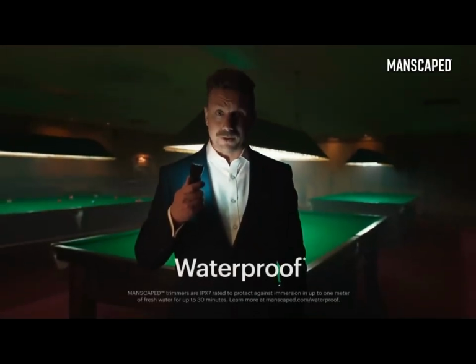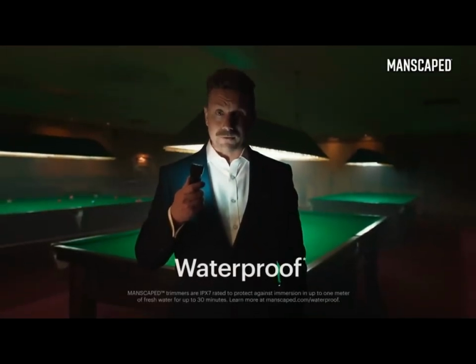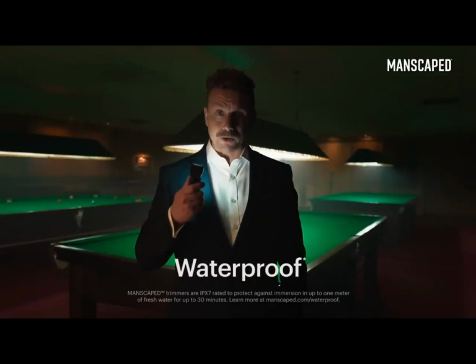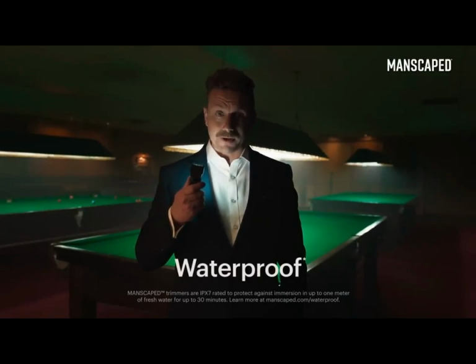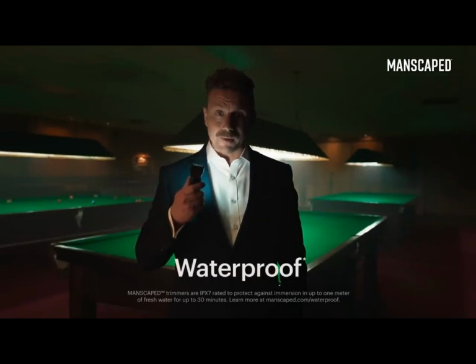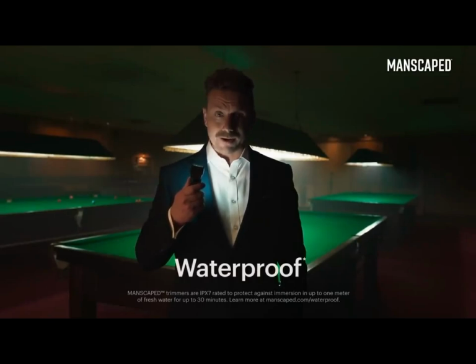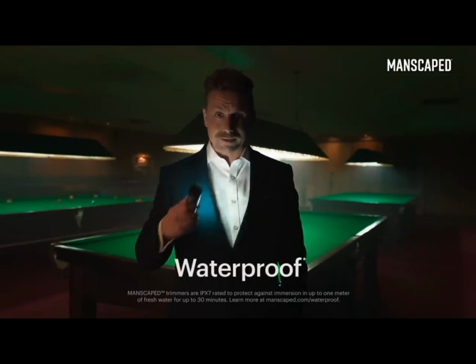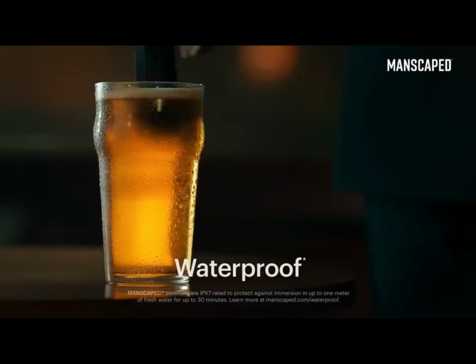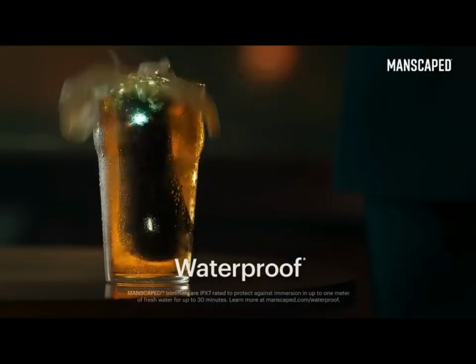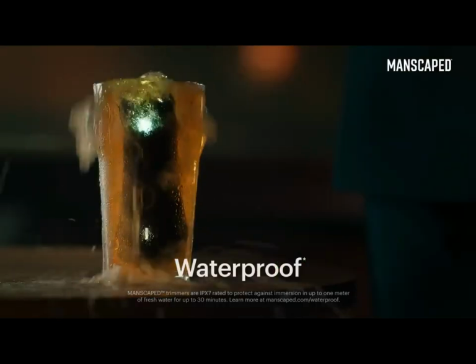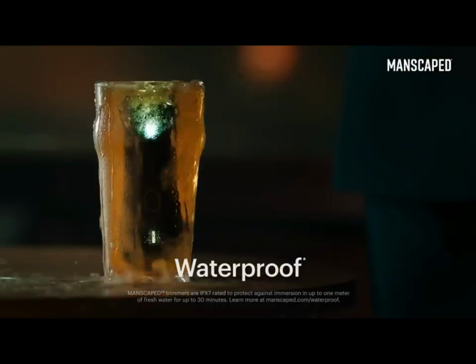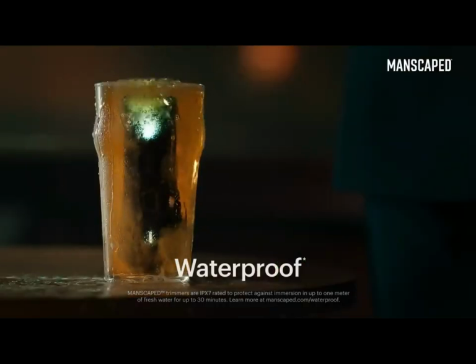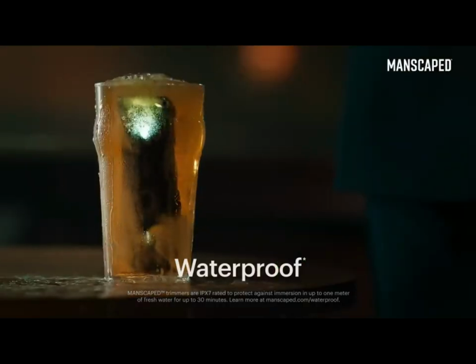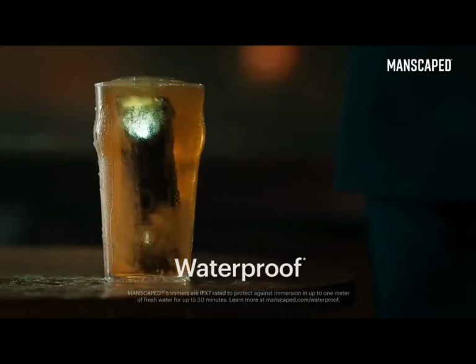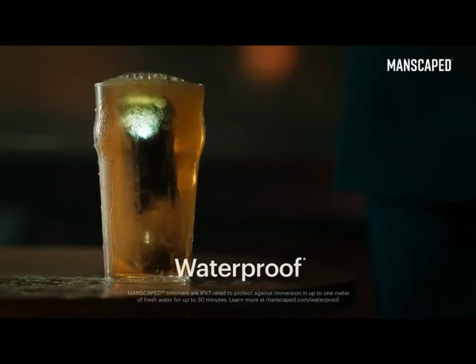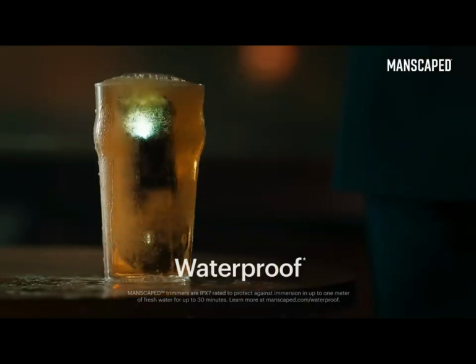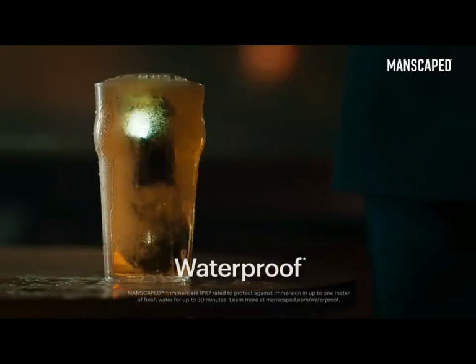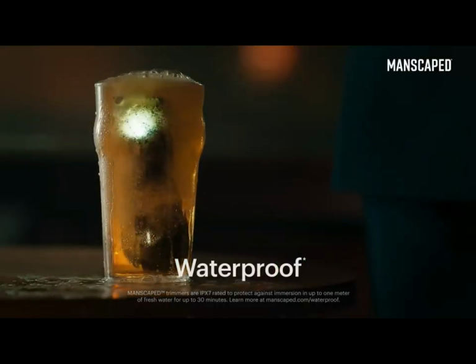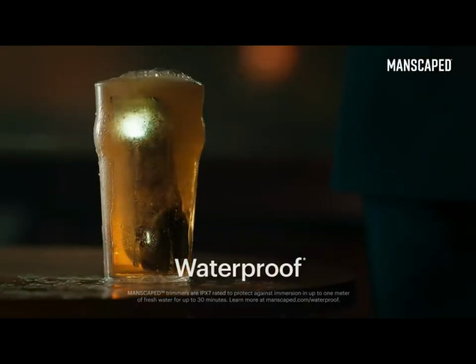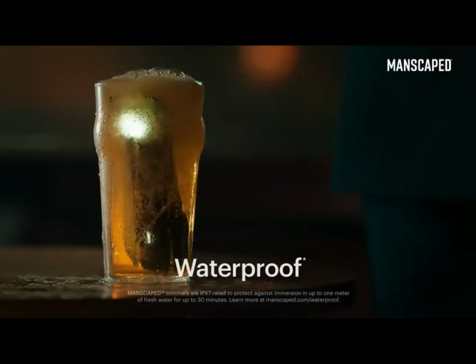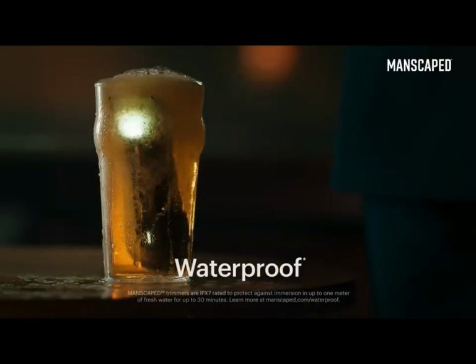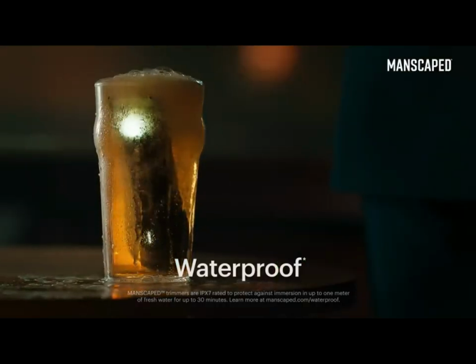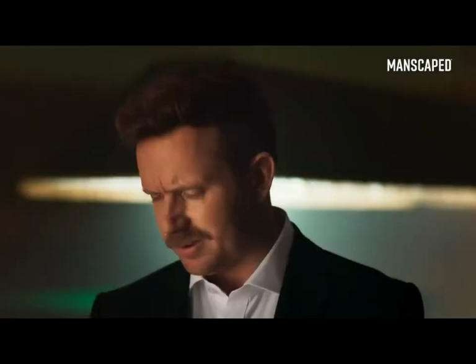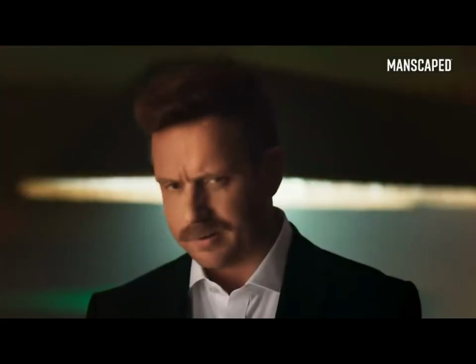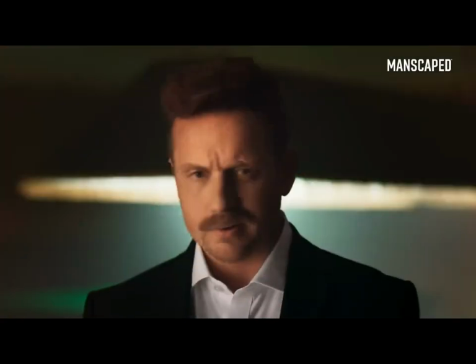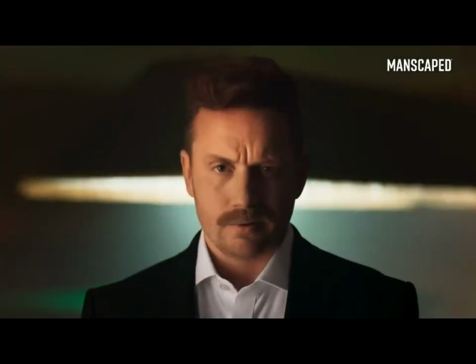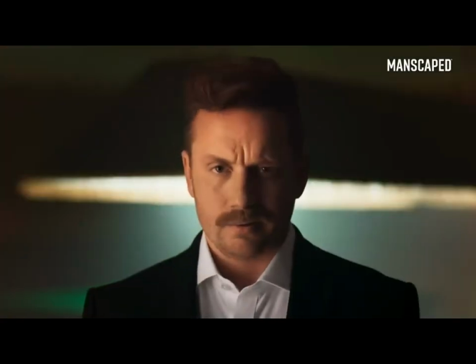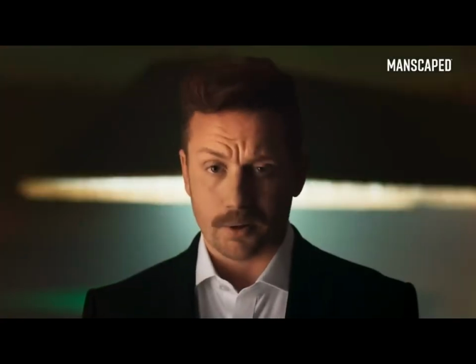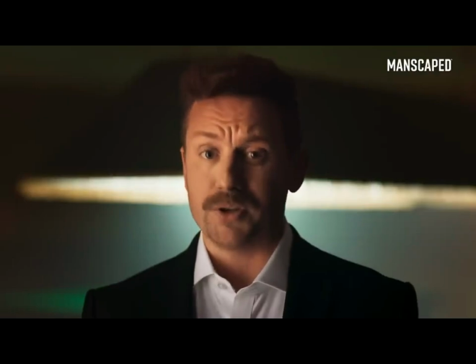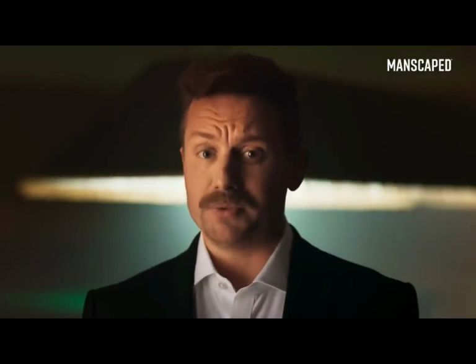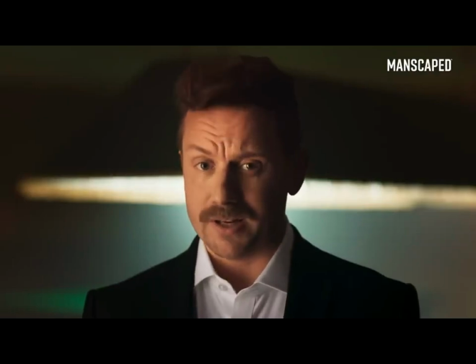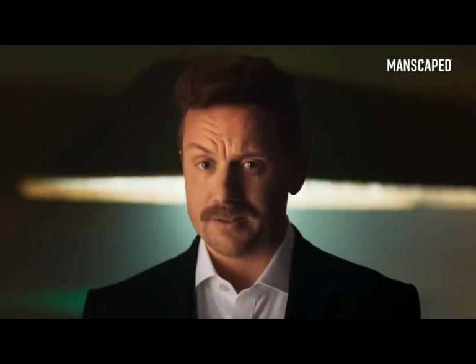You can even drop it in your pint. You wouldn't want to drink it, though — it's got pubes in it.